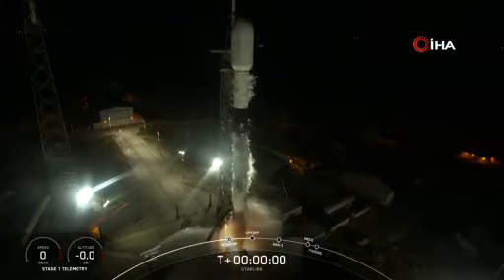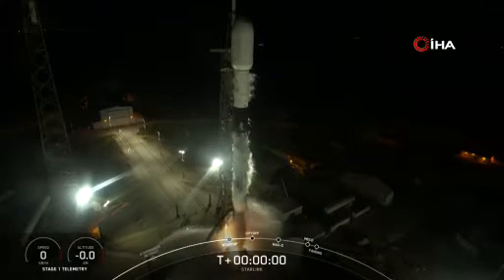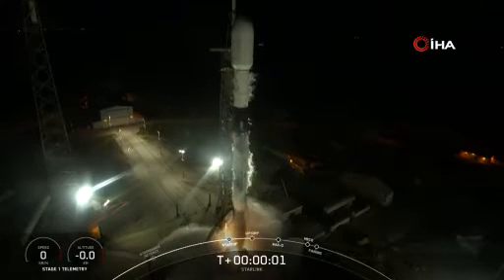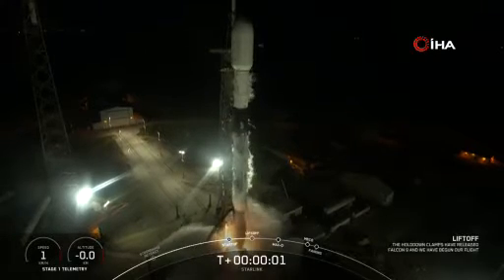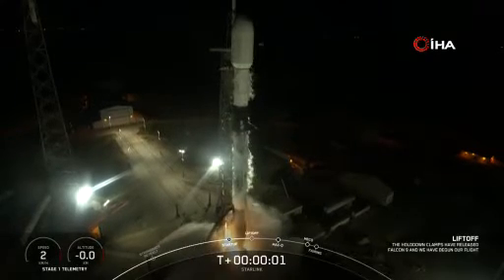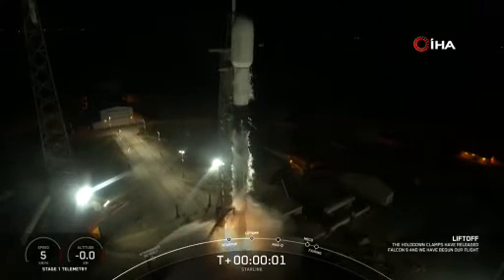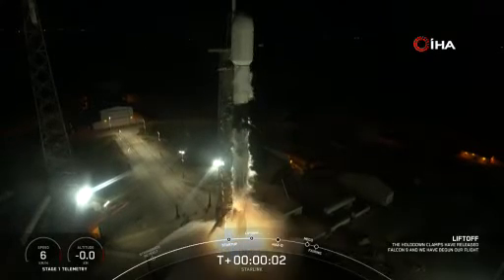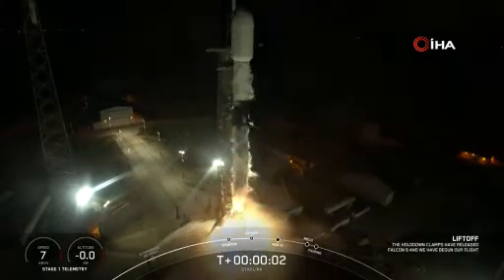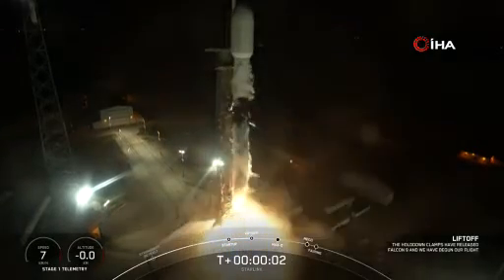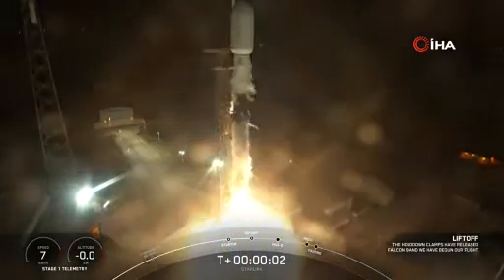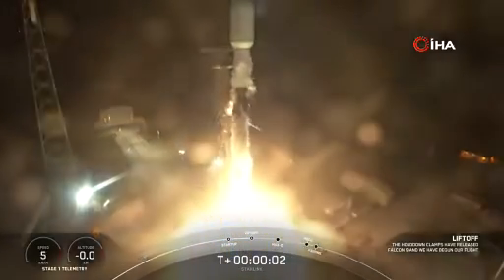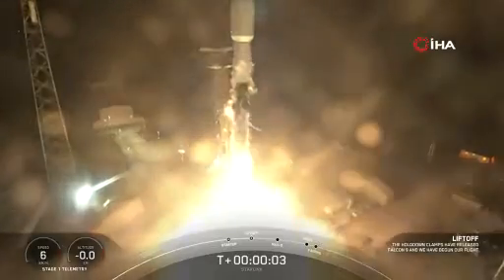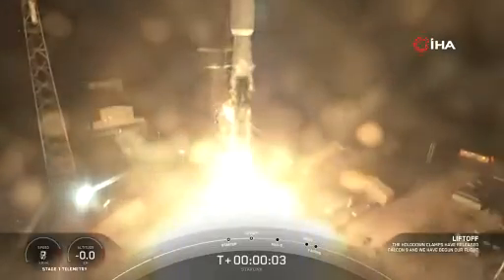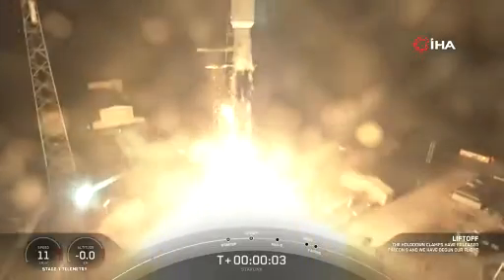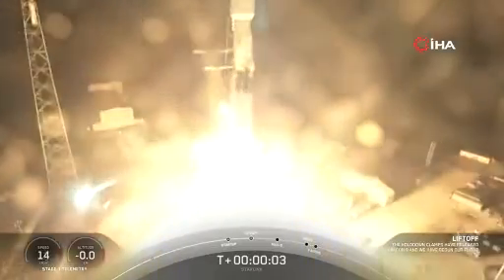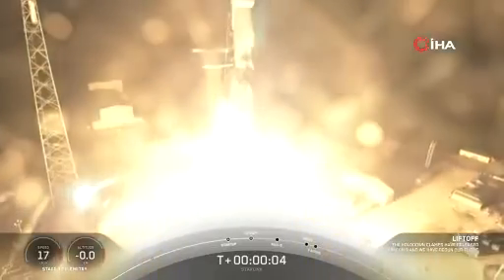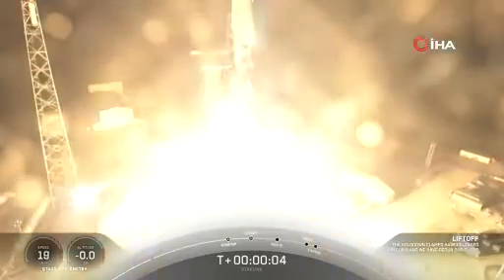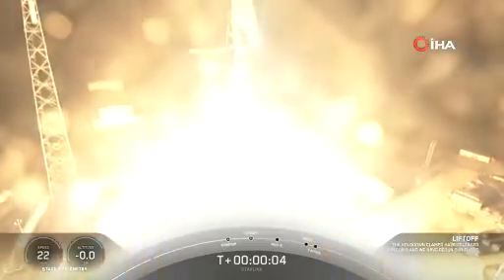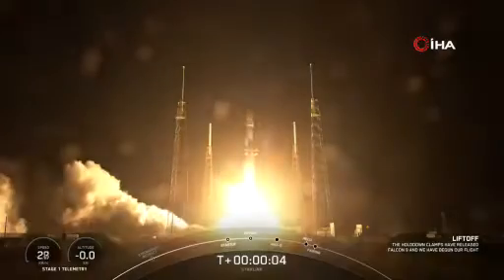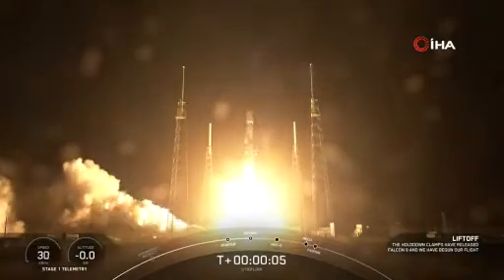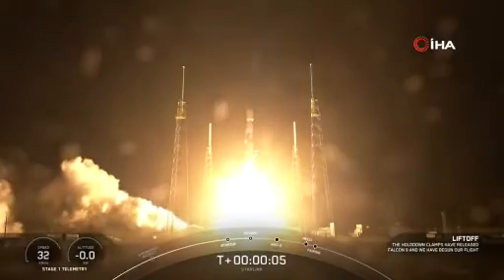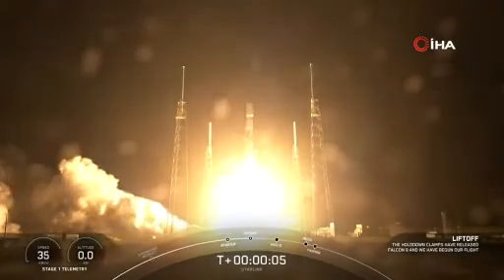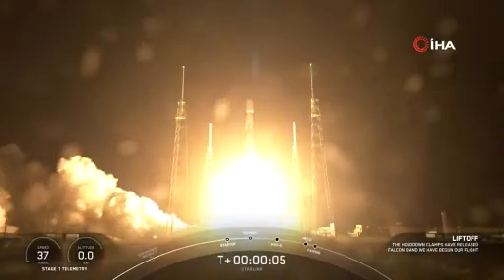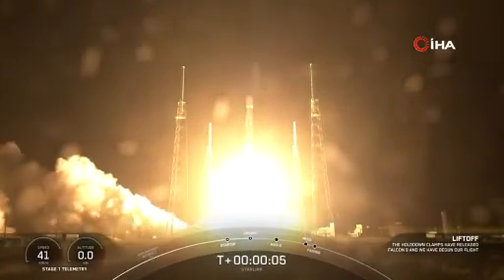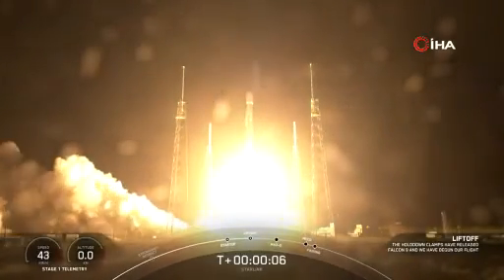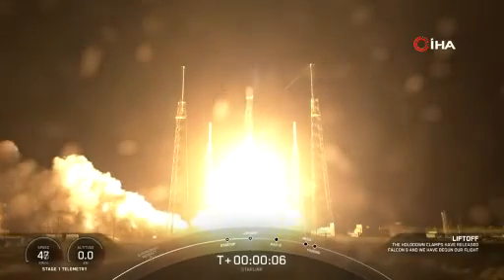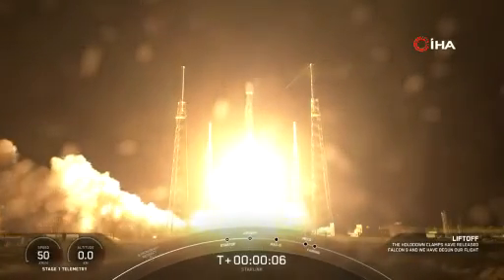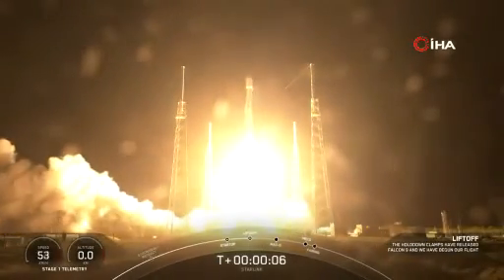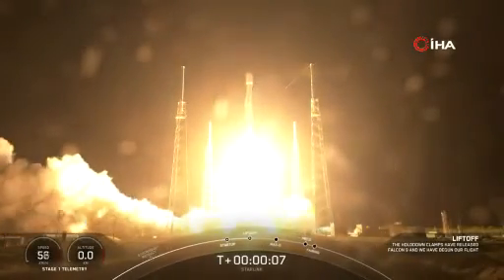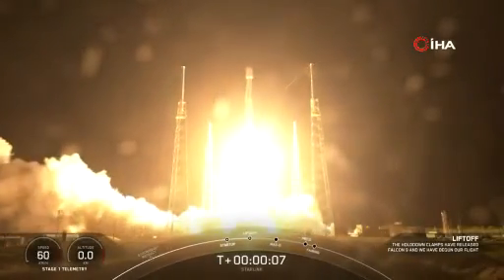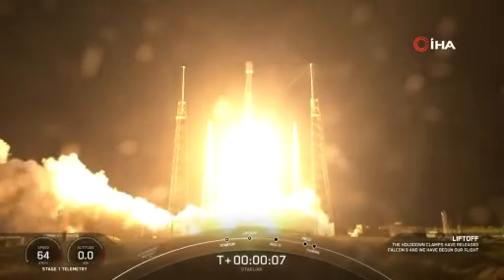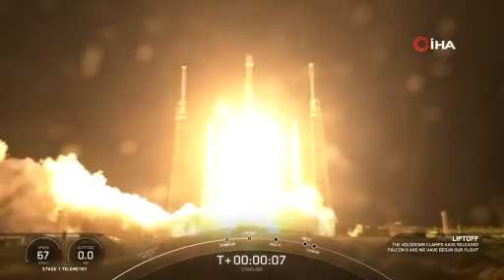Ignition, engines full power, and liftoff of SpaceX Falcon 9. Go Falcon, go Starlink!